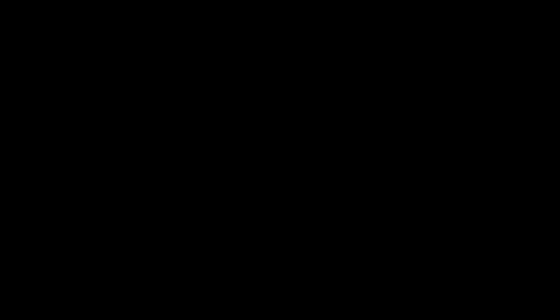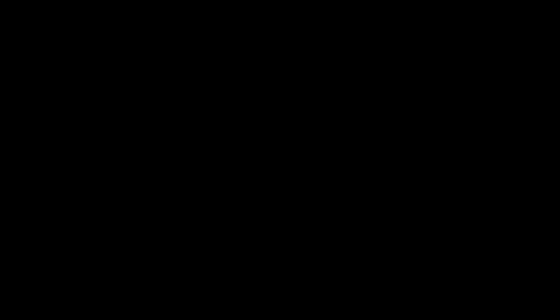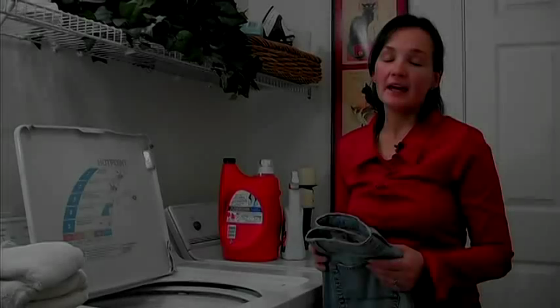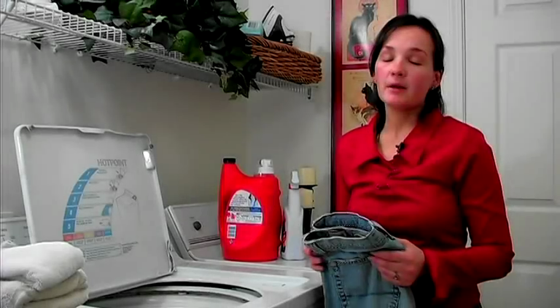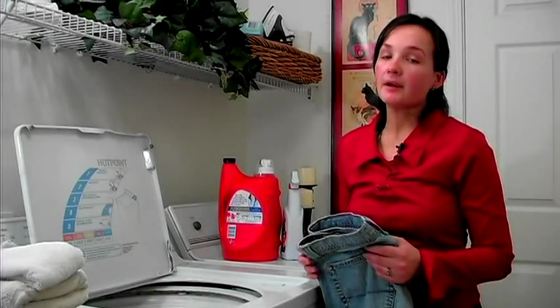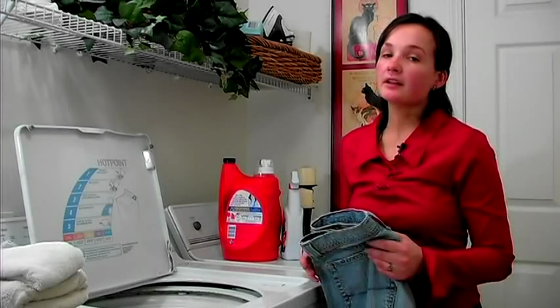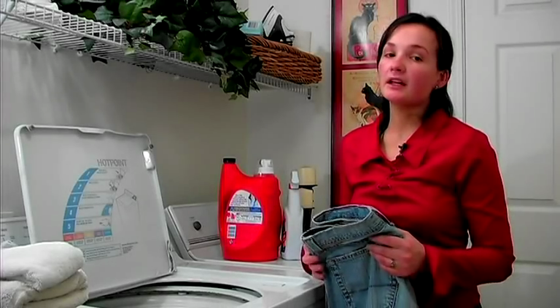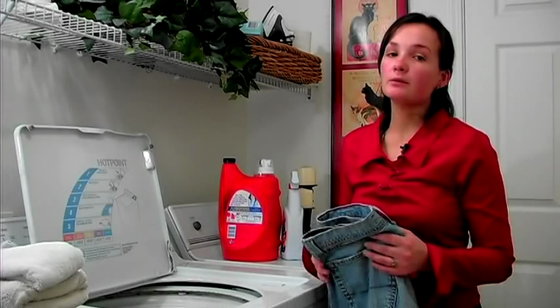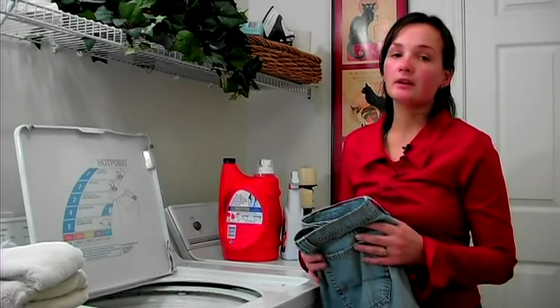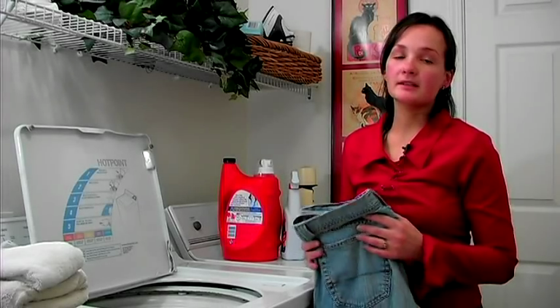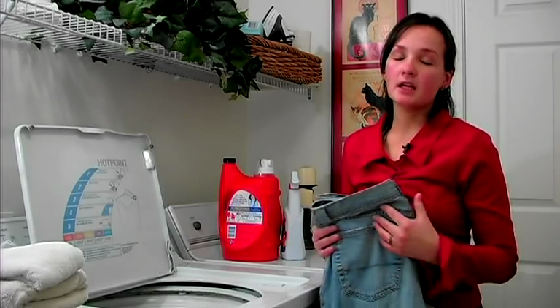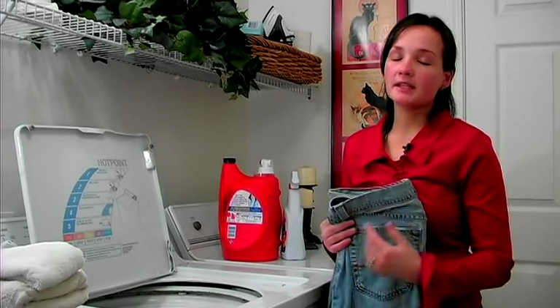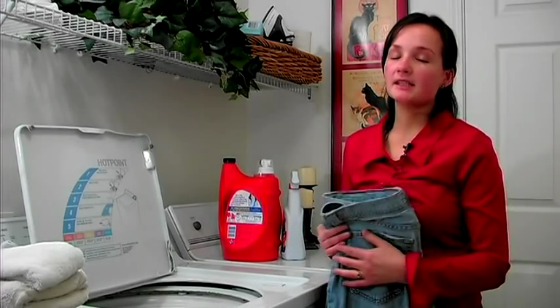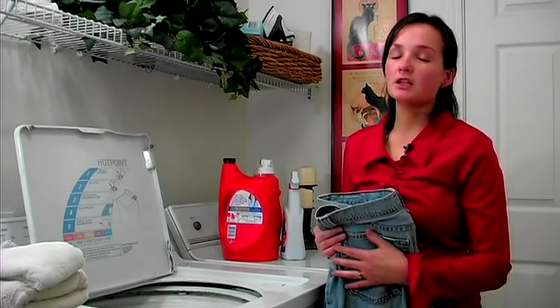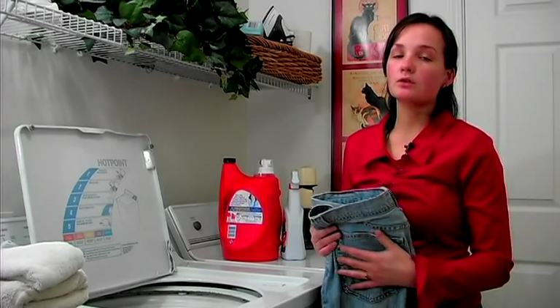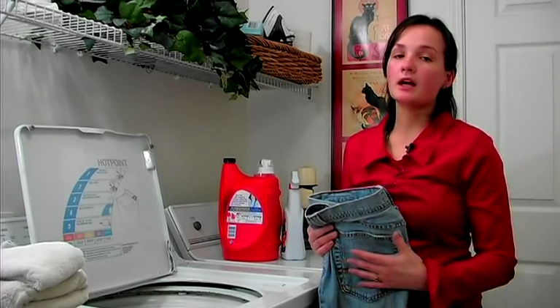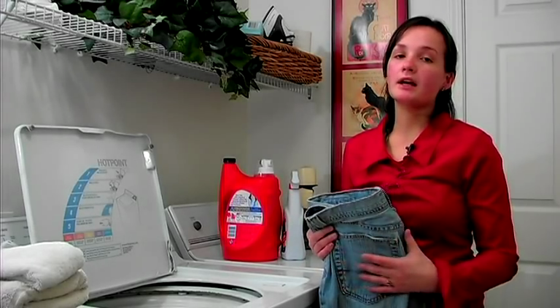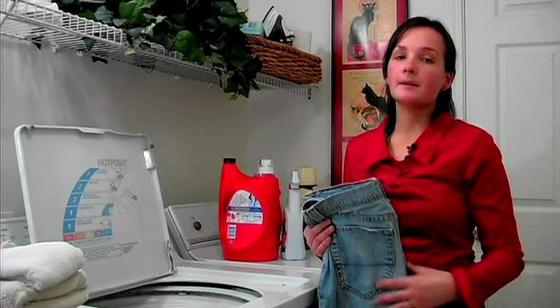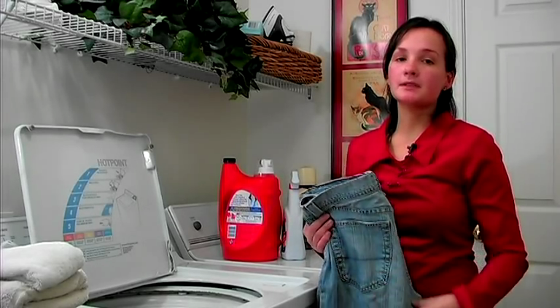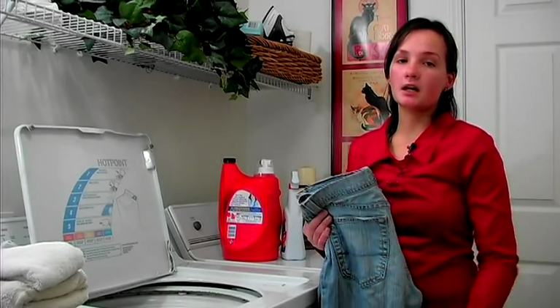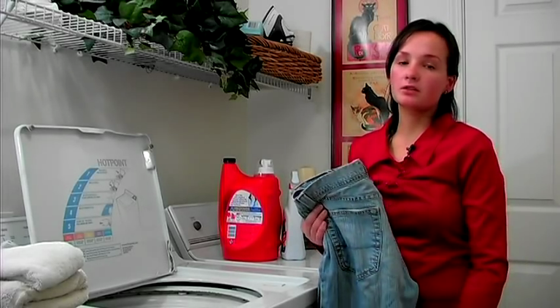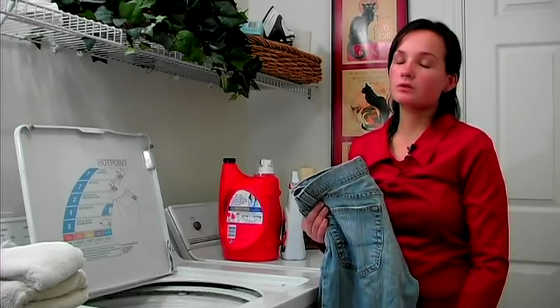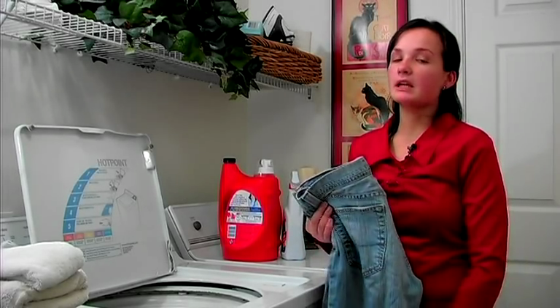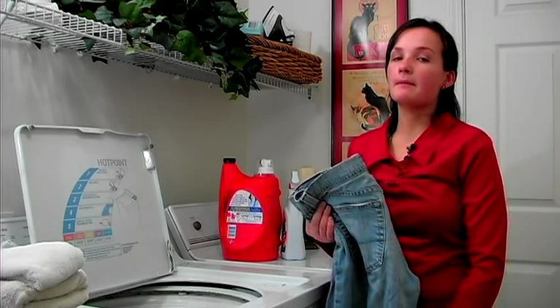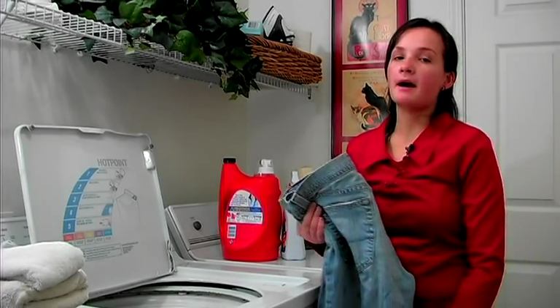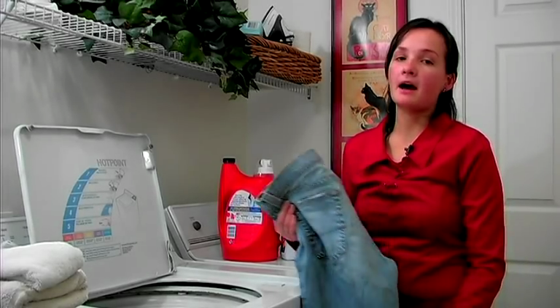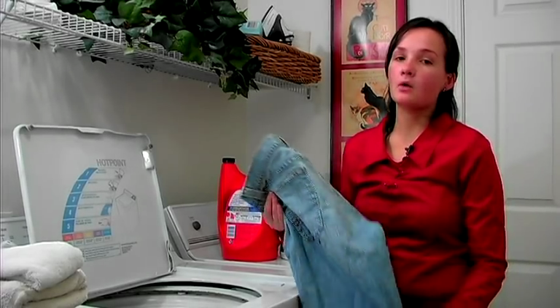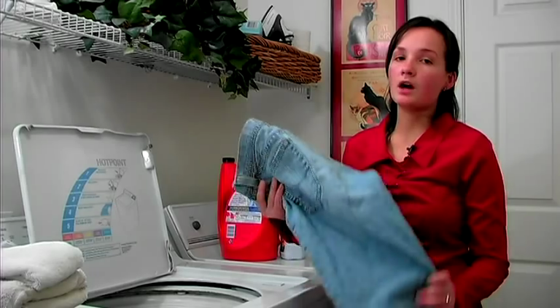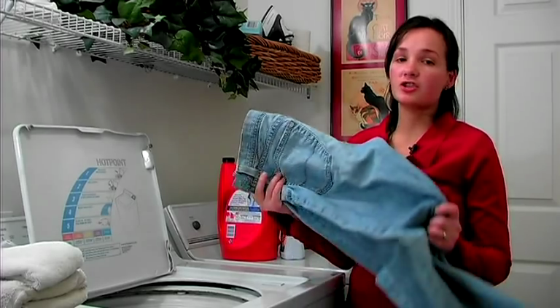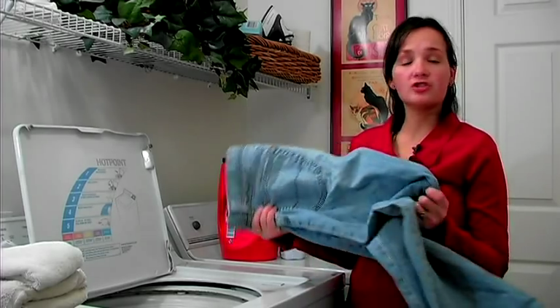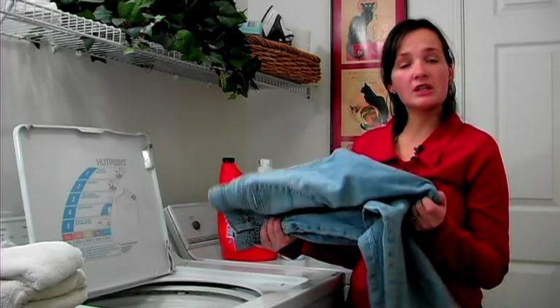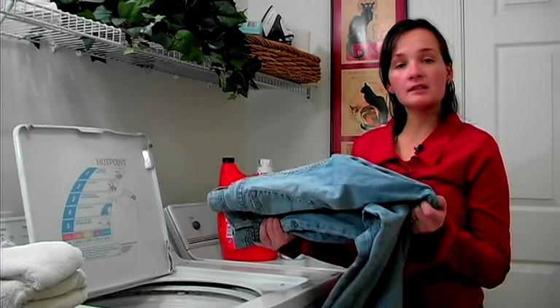Hi, I'm Erica. We are in Salt Lake City, Utah and I'm going to talk to you today about how to wash your jeans.